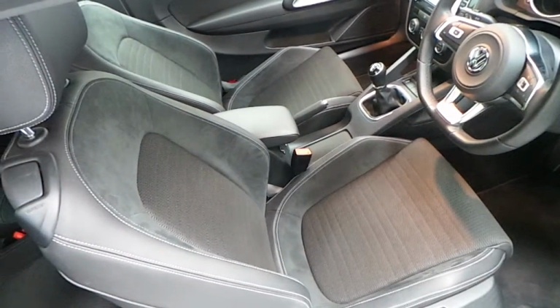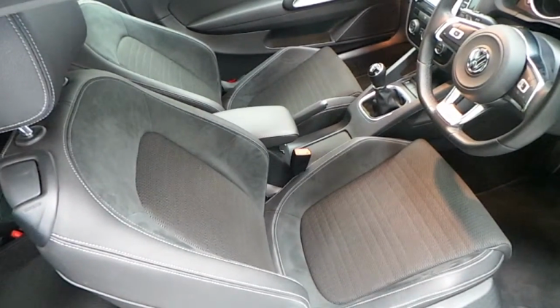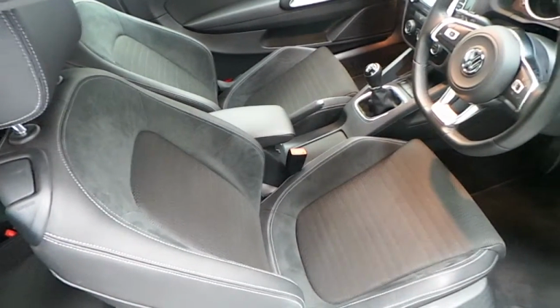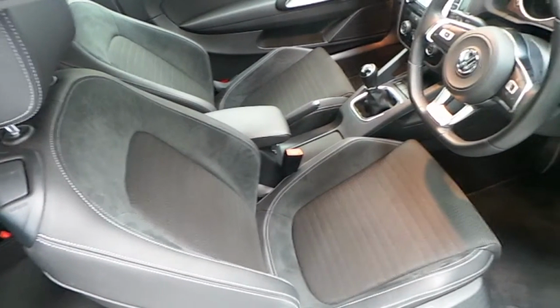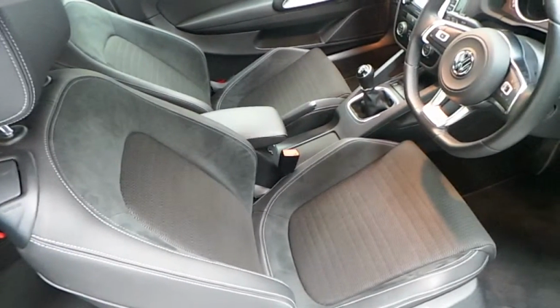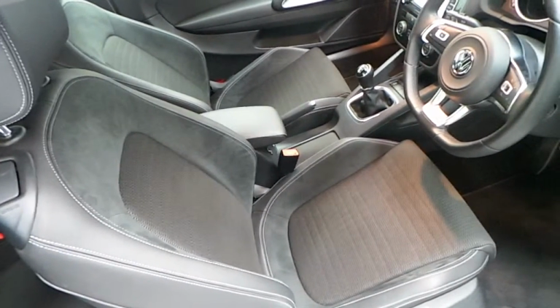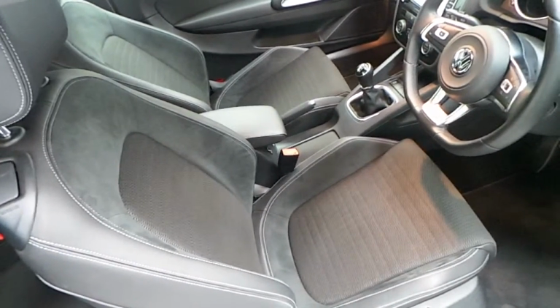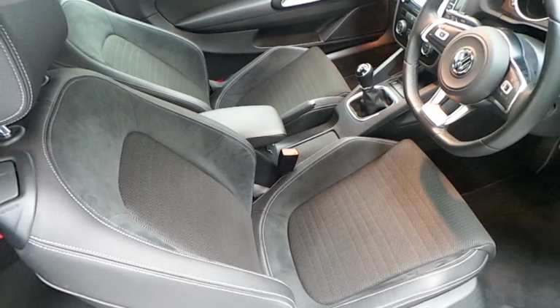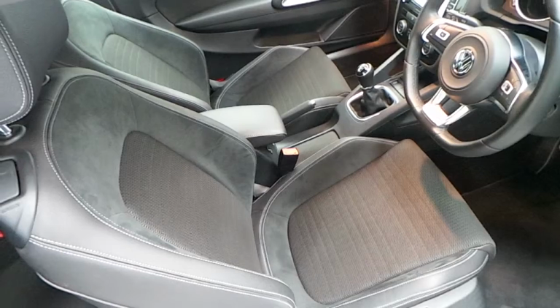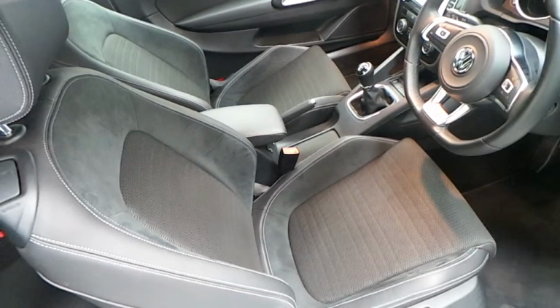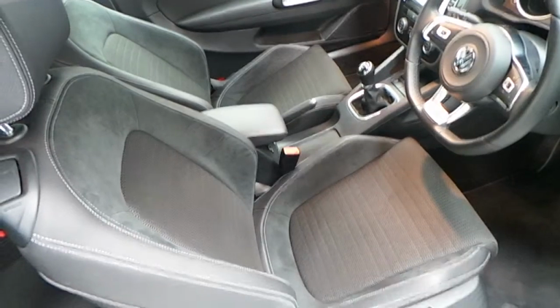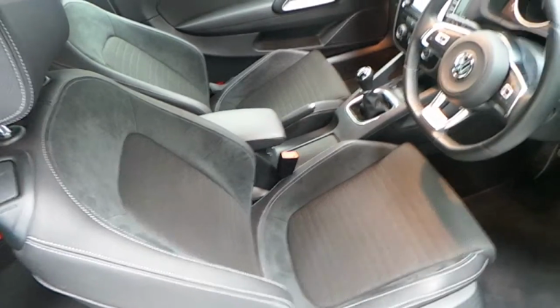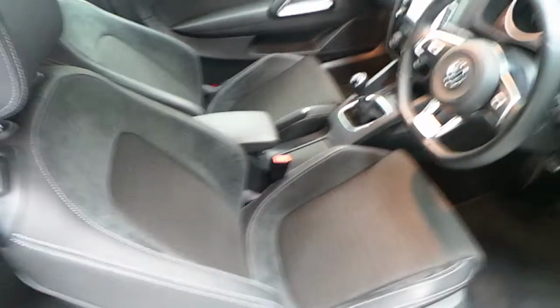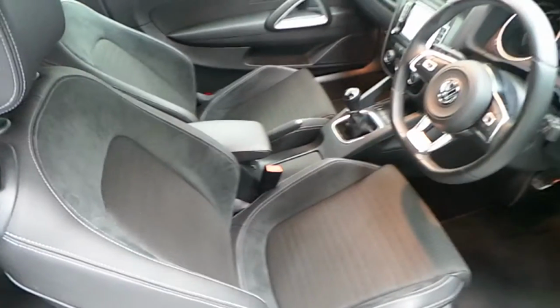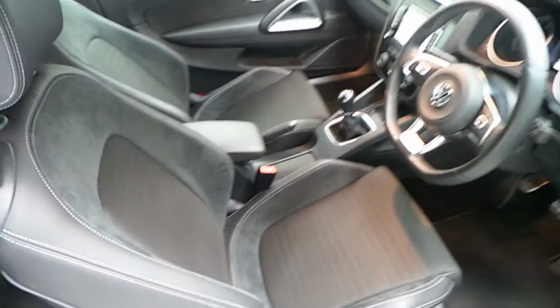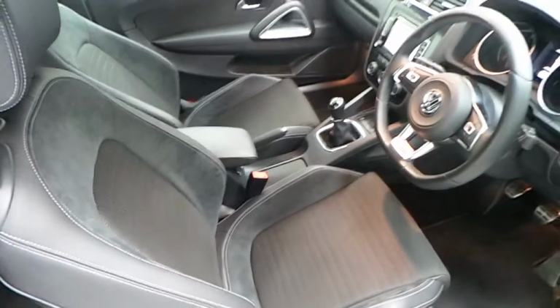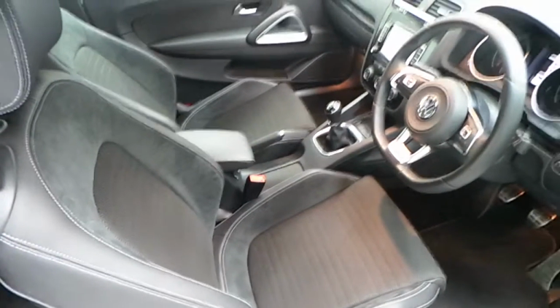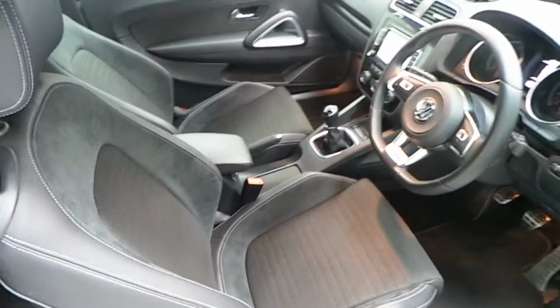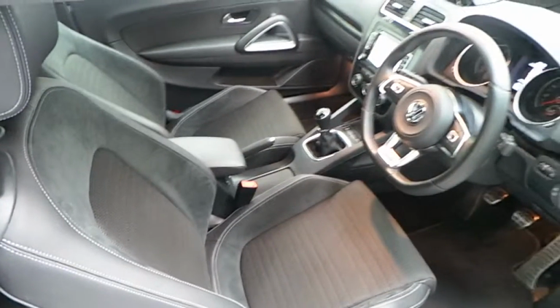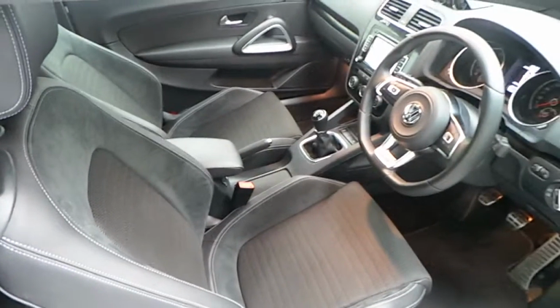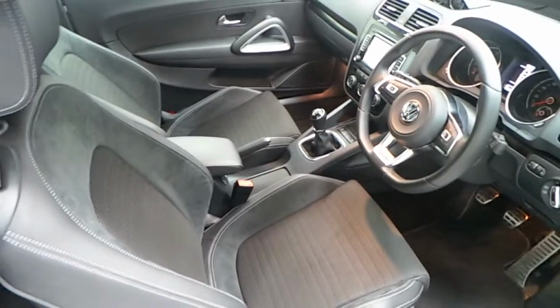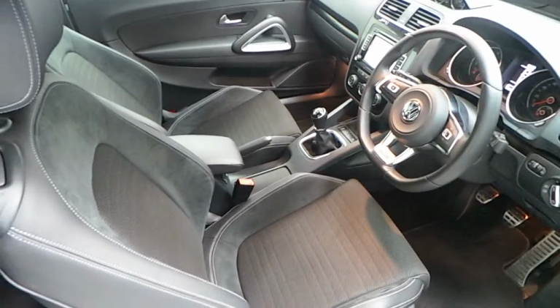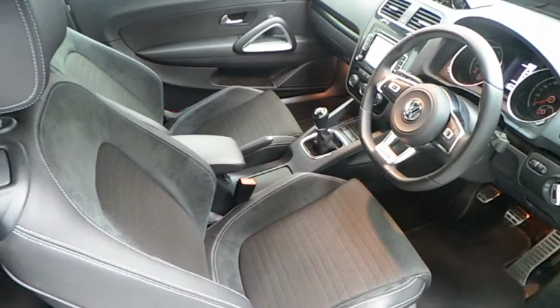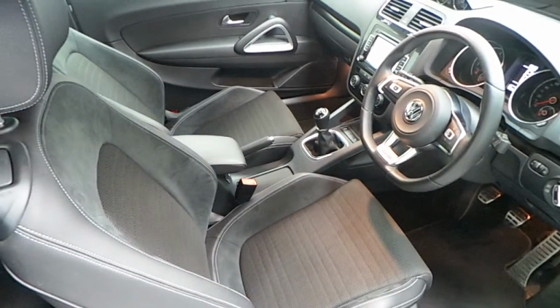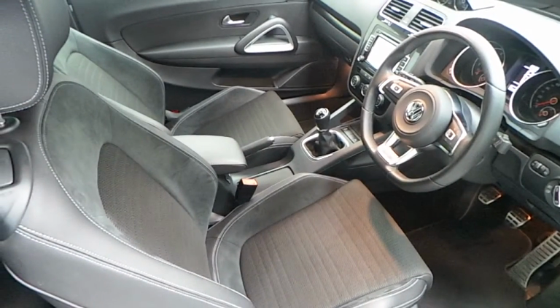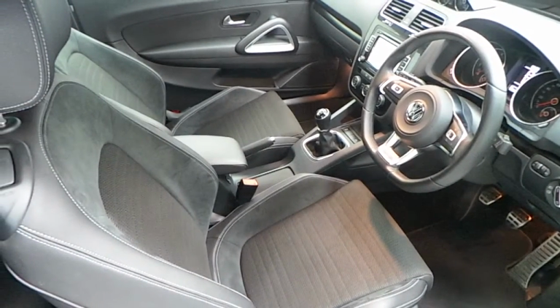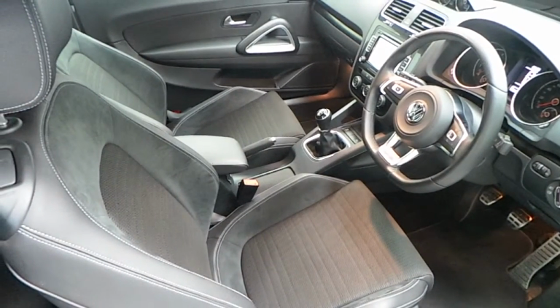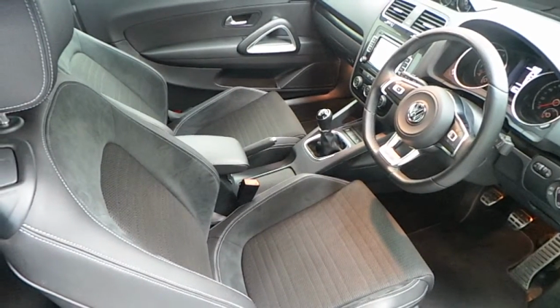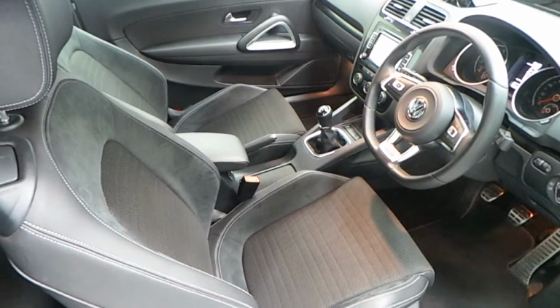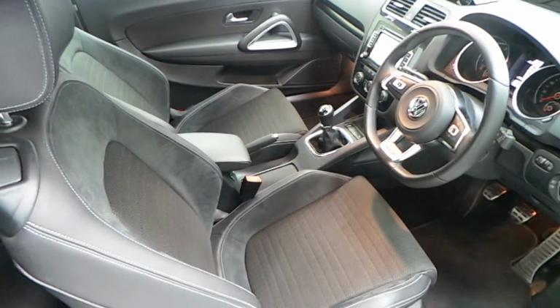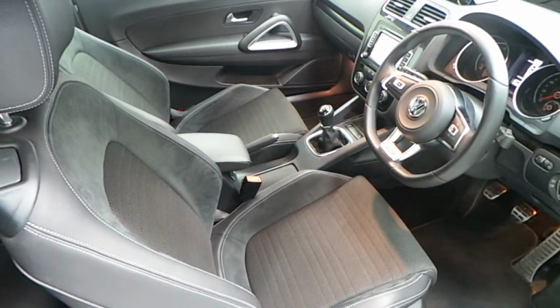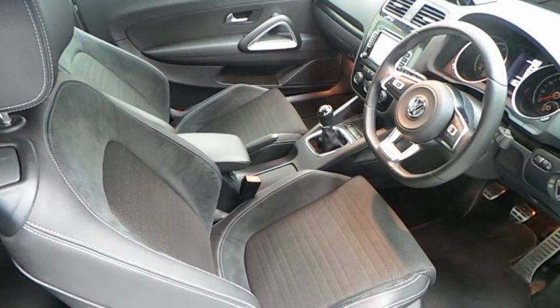The interior features half leather seats and the rear seats feature ISOFIX points.